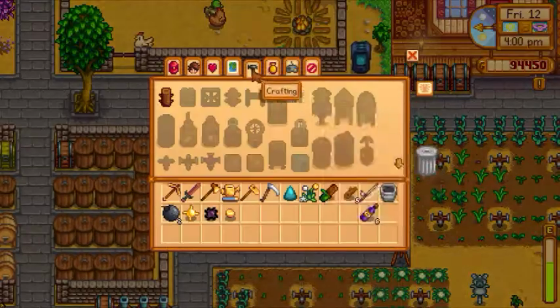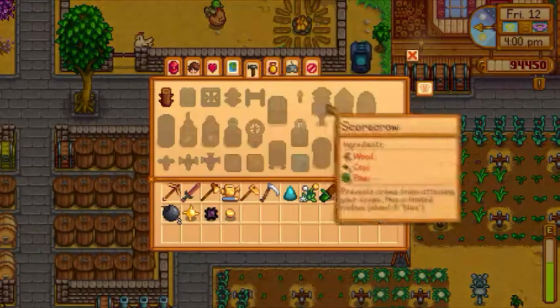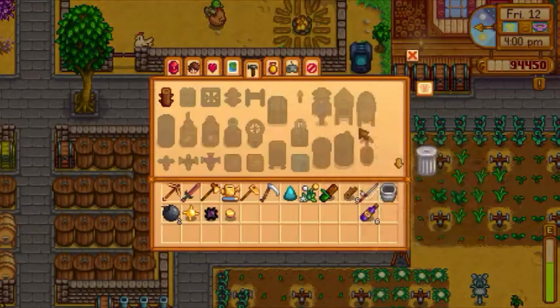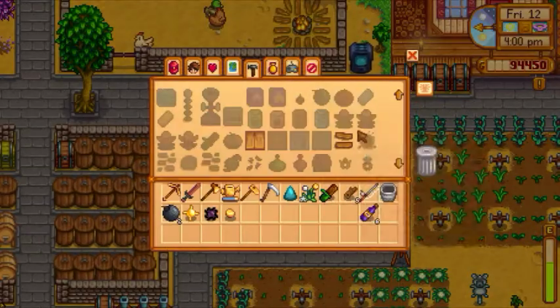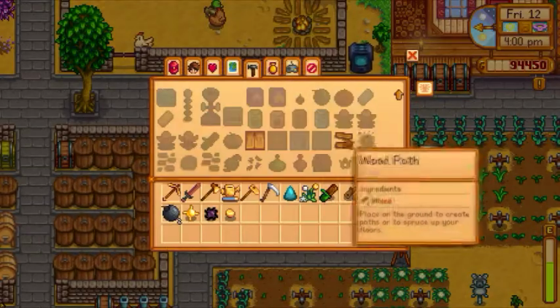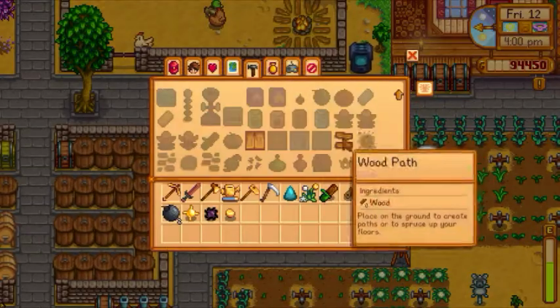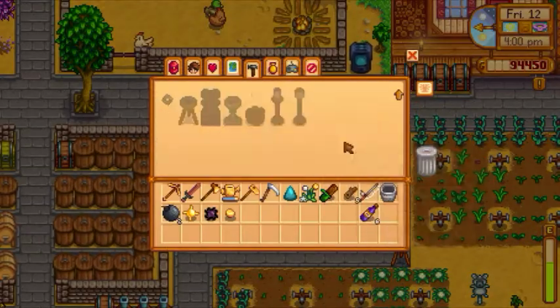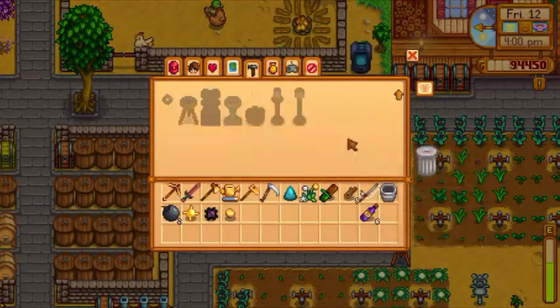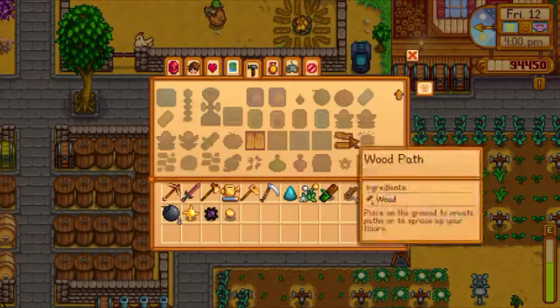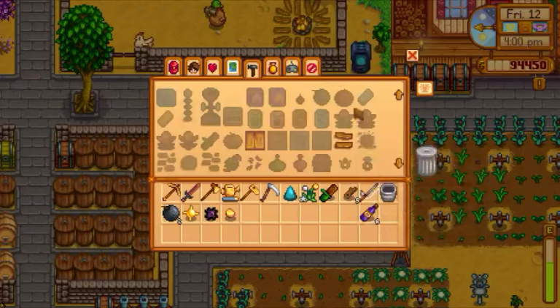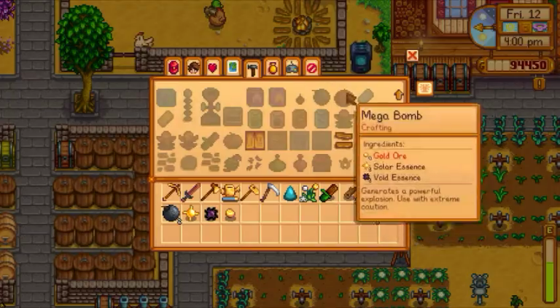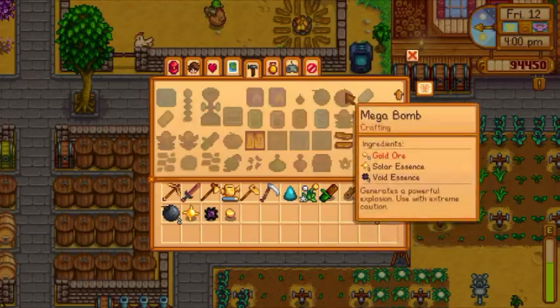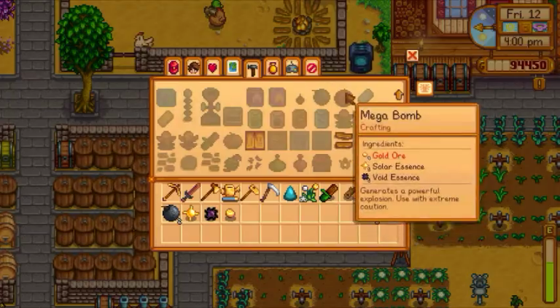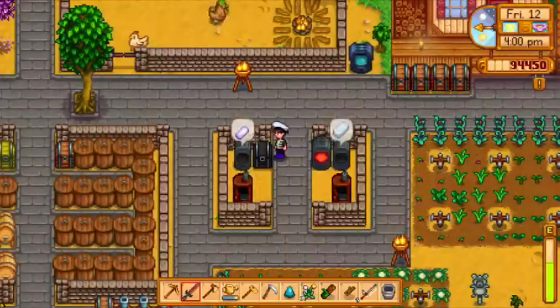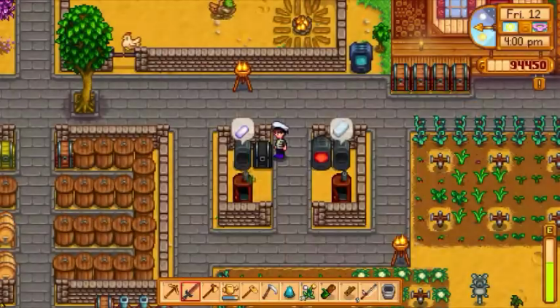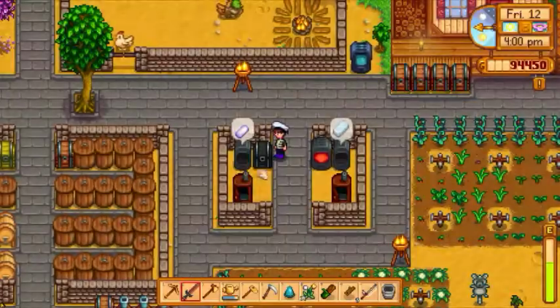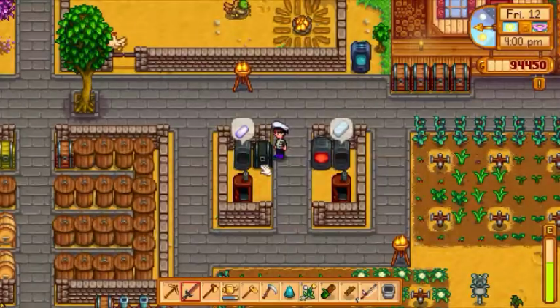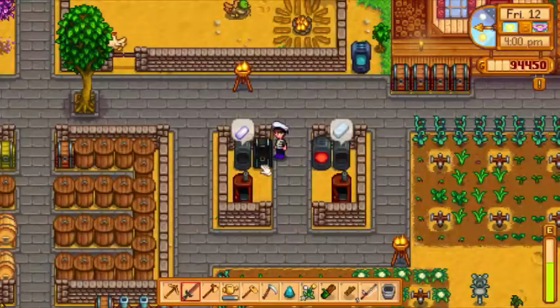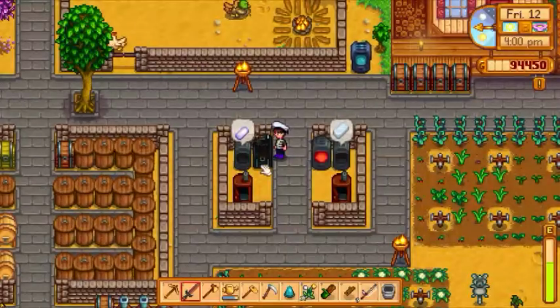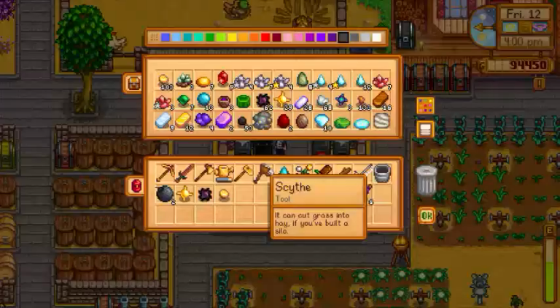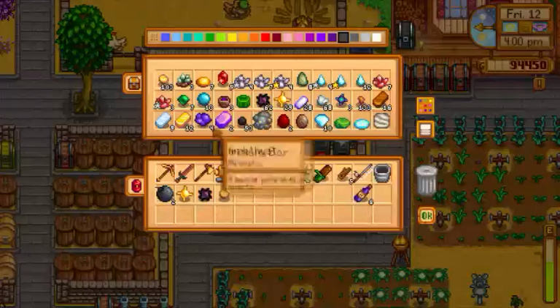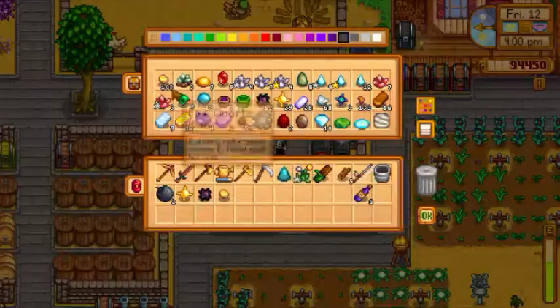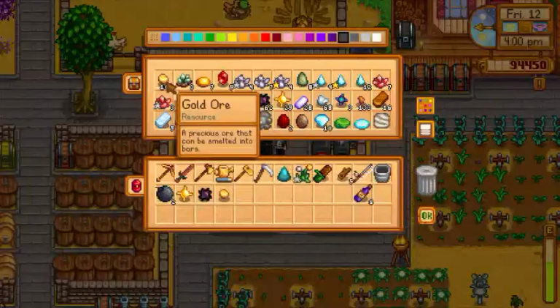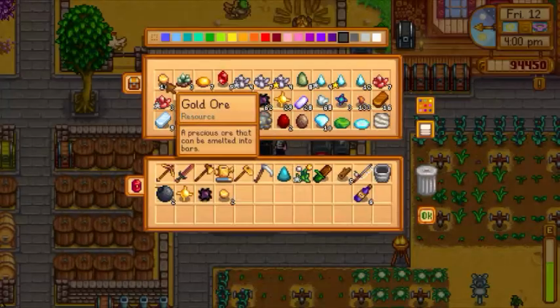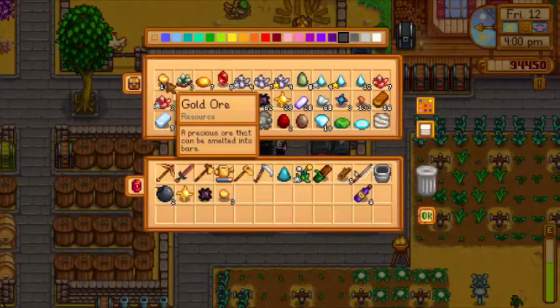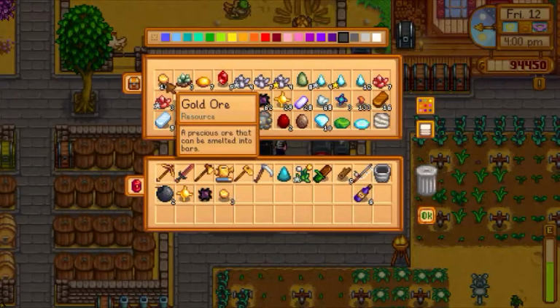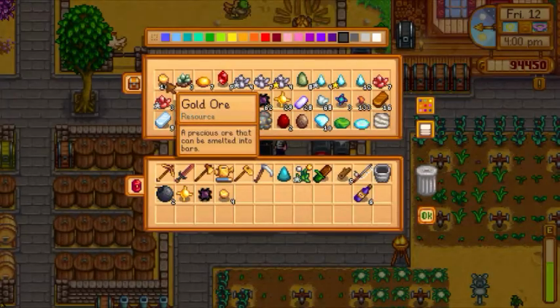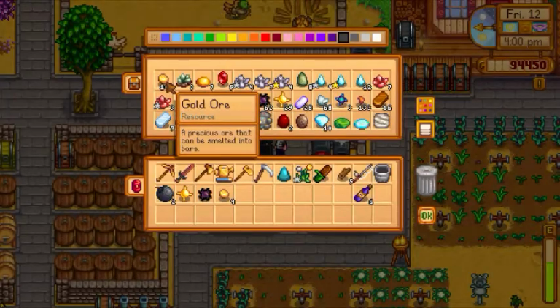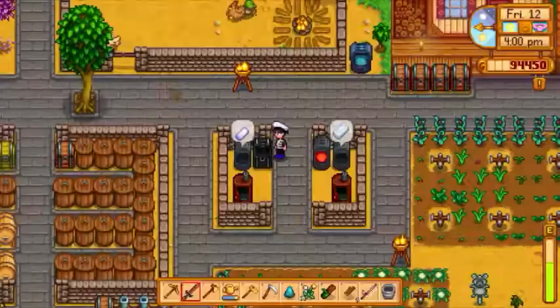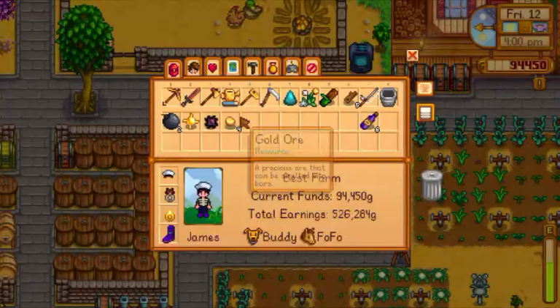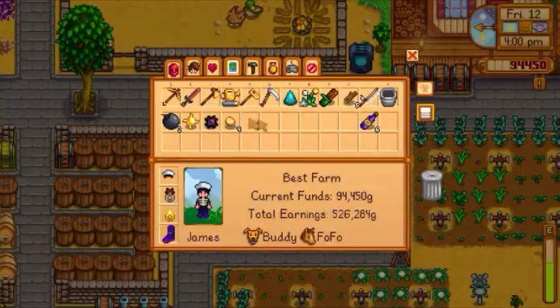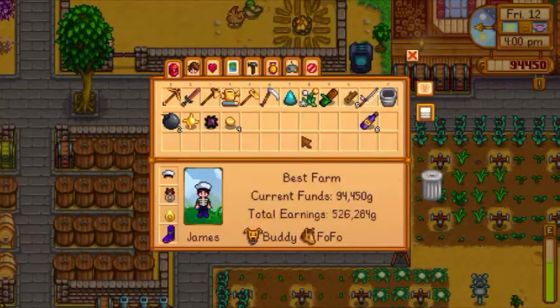To make them, you need four gold ore — just the ore, not the bars — a solar essence, and a void essence.